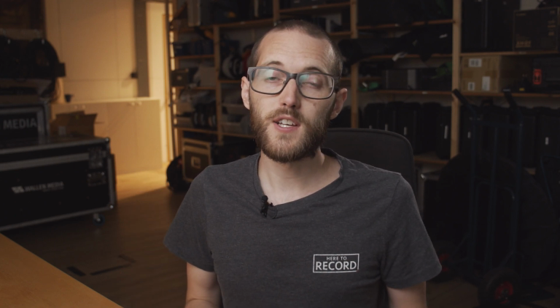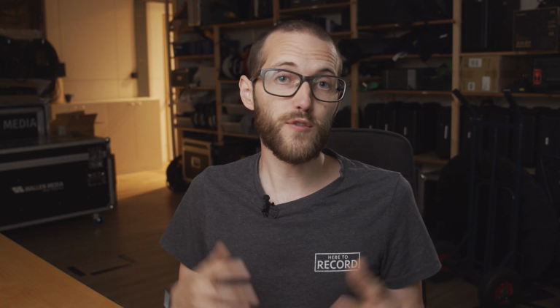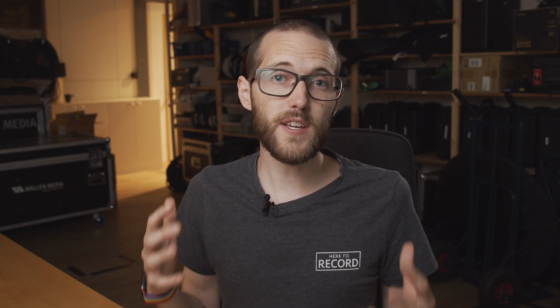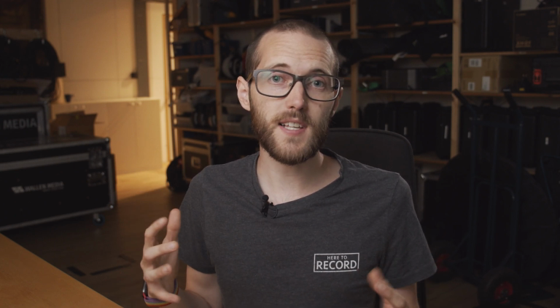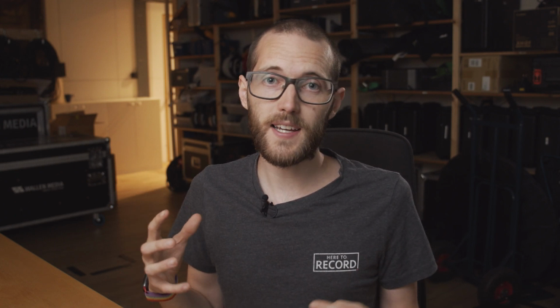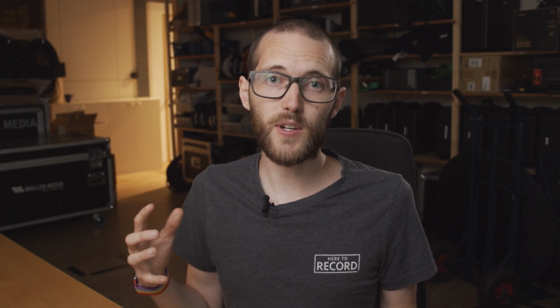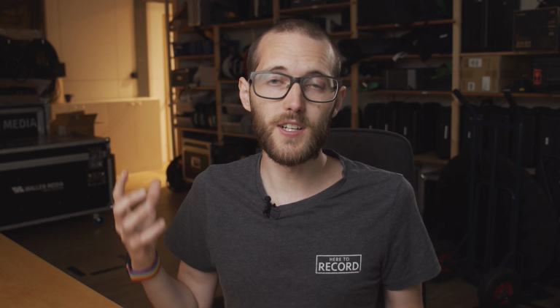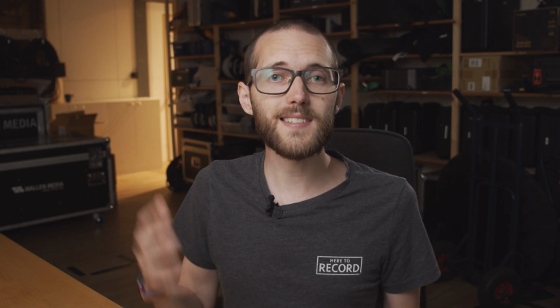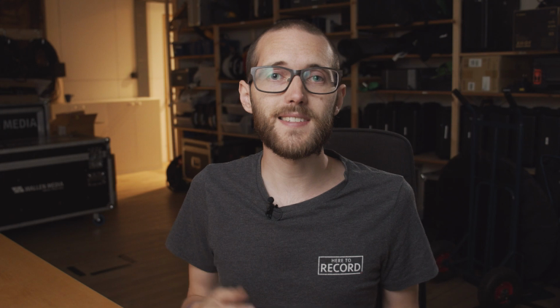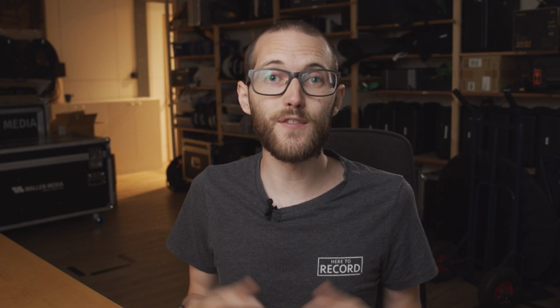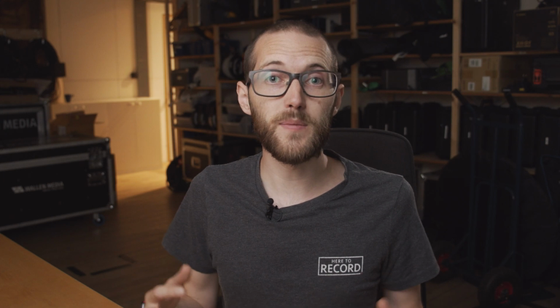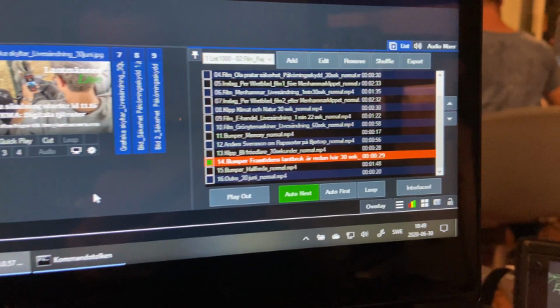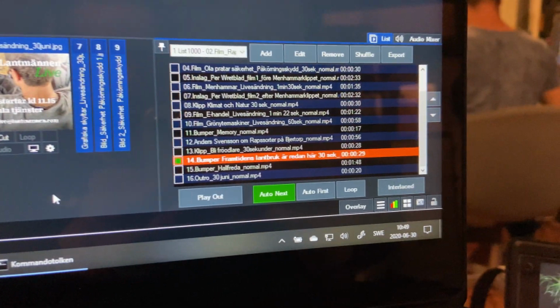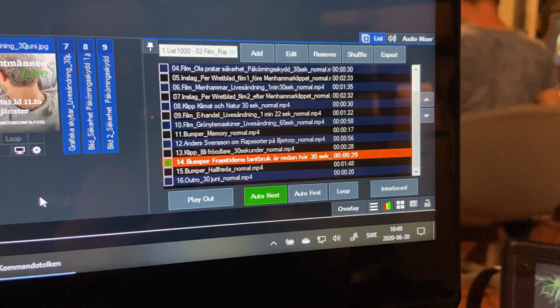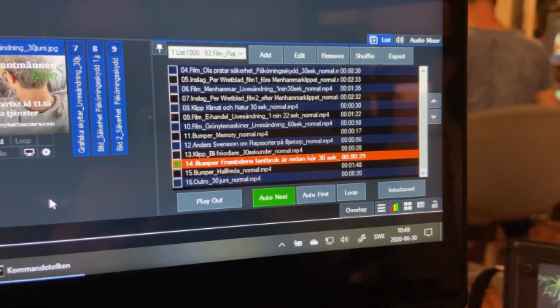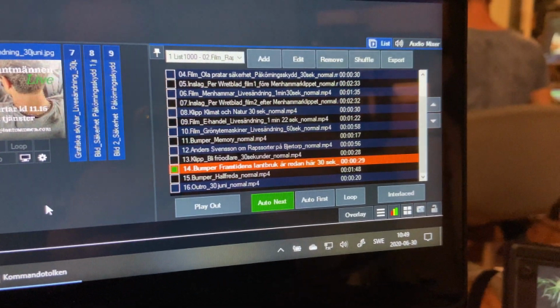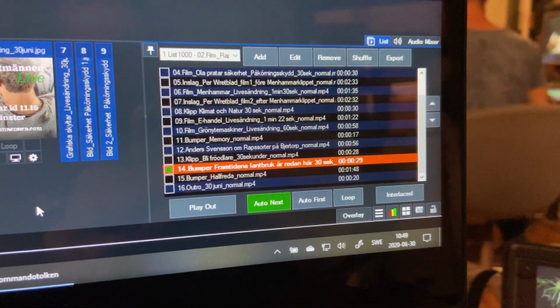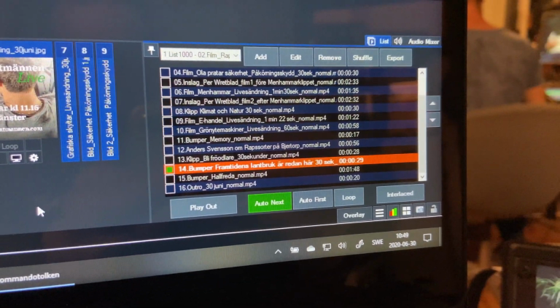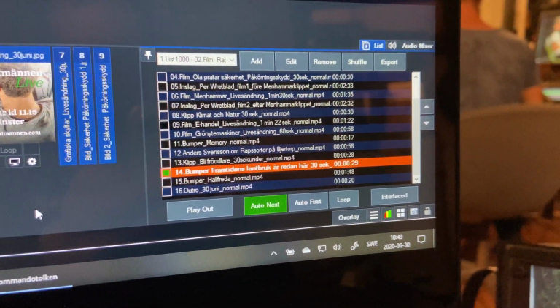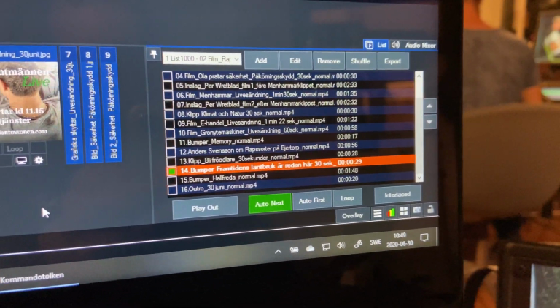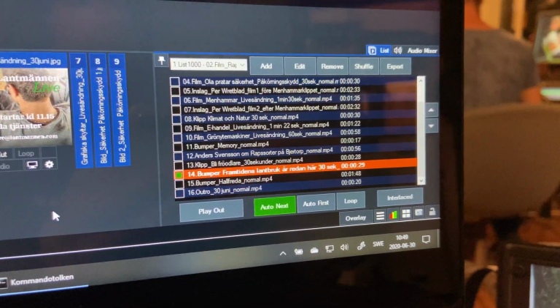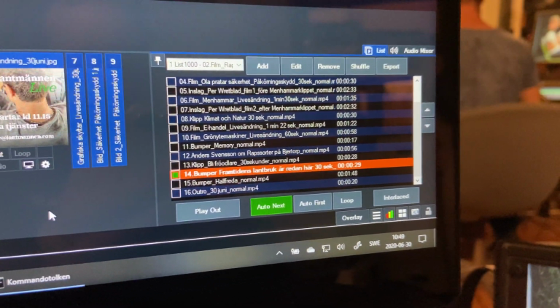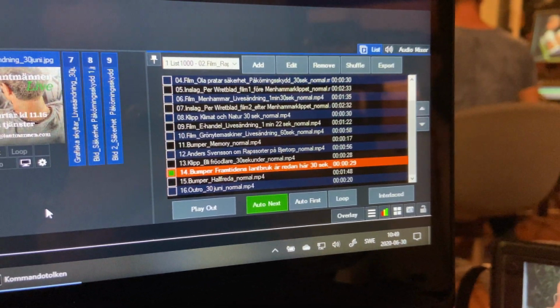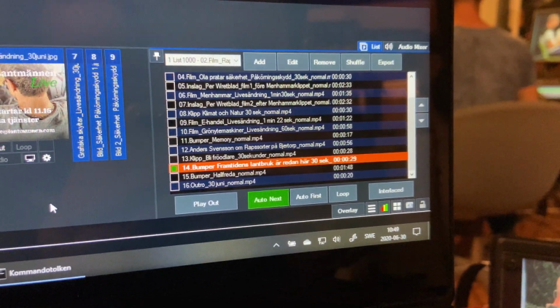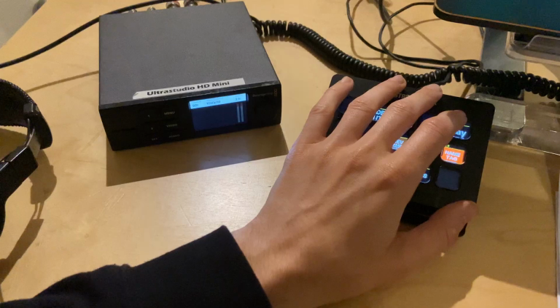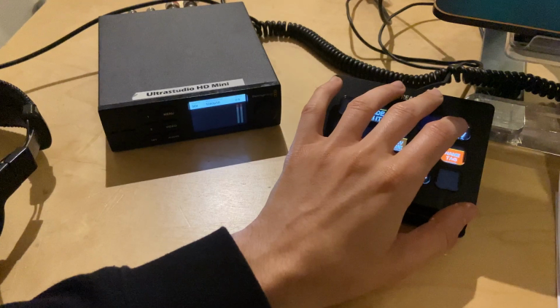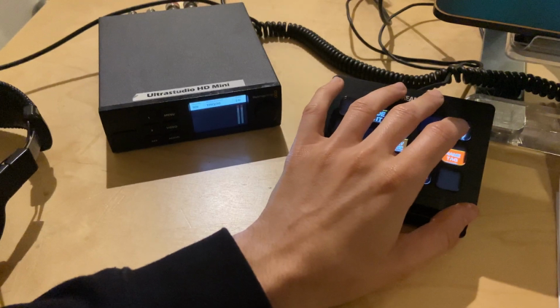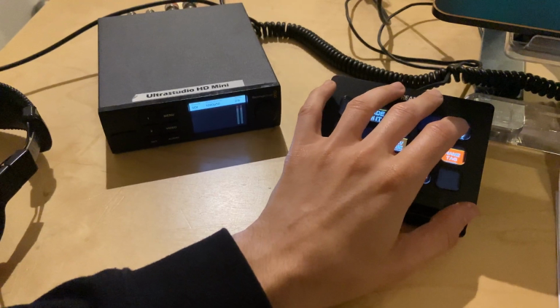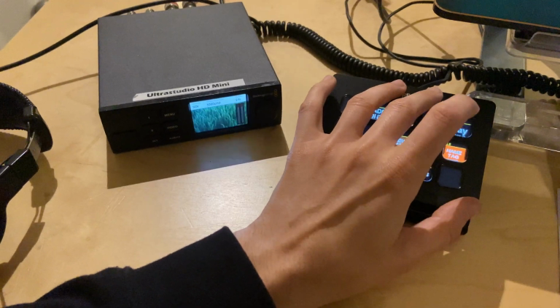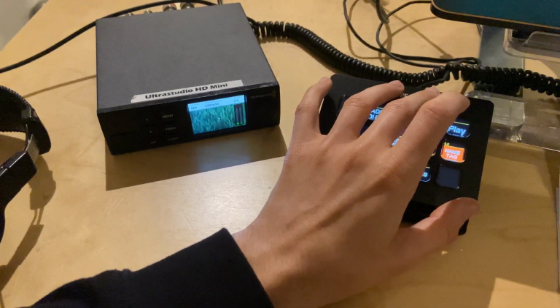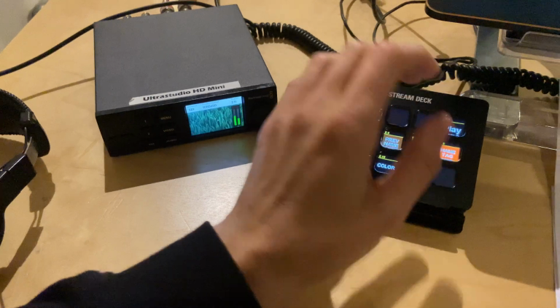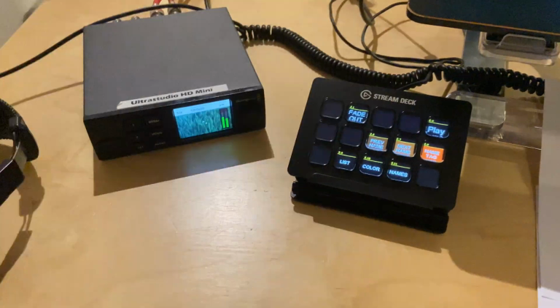For this, I created lists in vMix. After creating these lists, I was able to use Companion to trigger the playback of the videos.